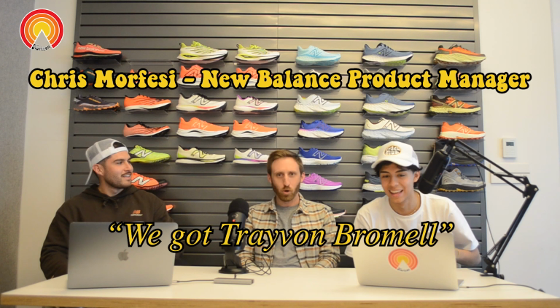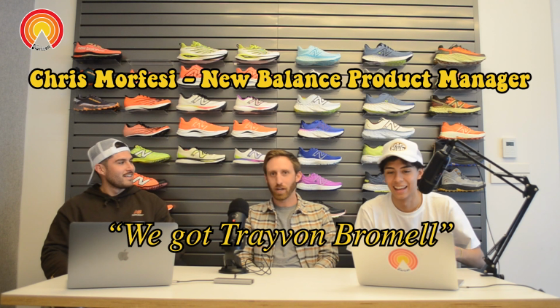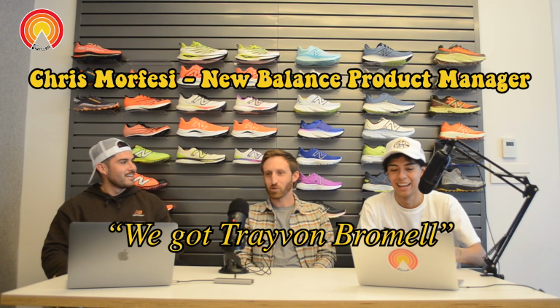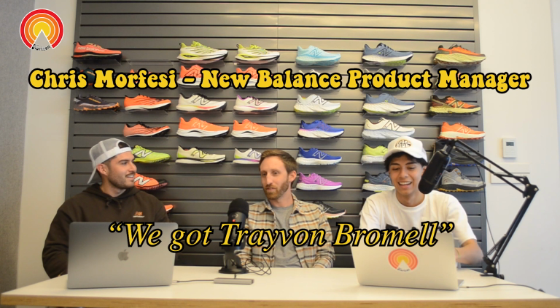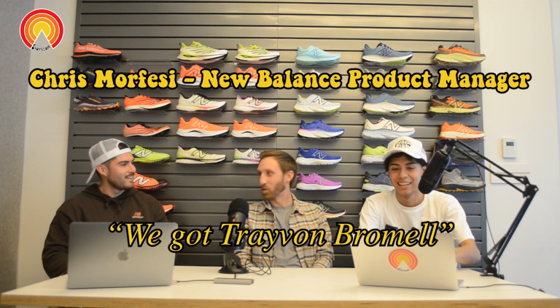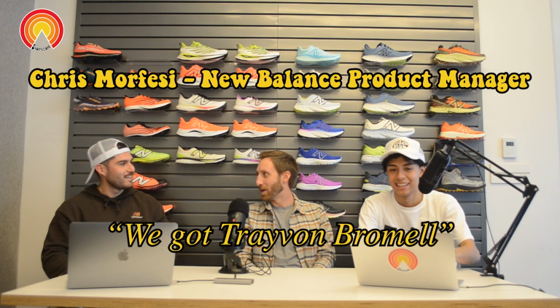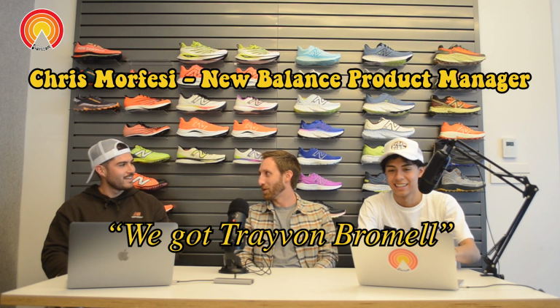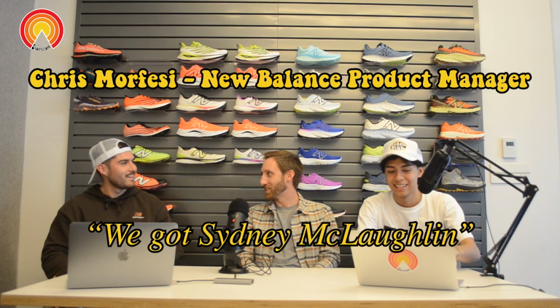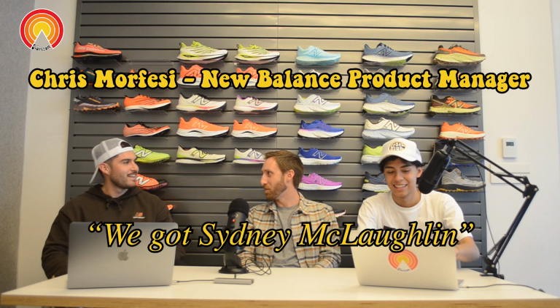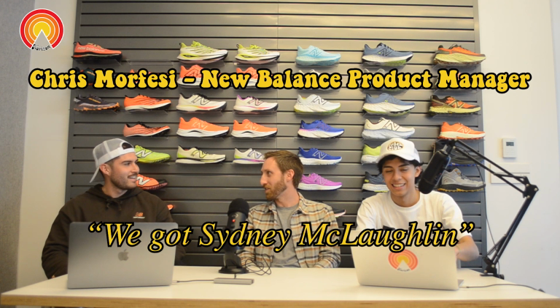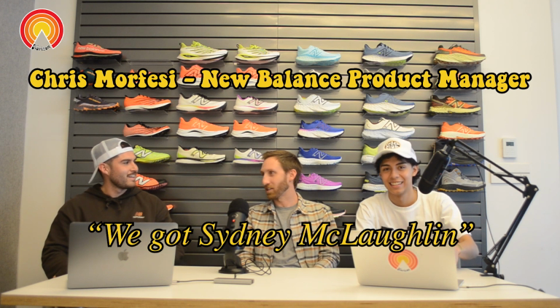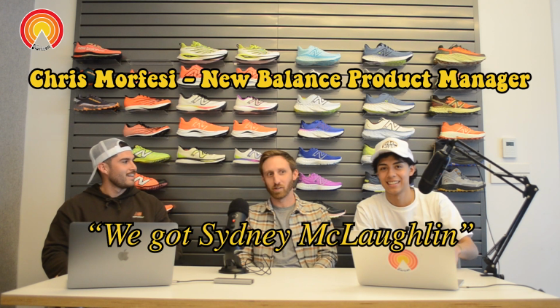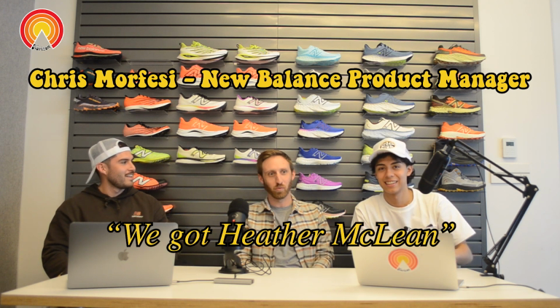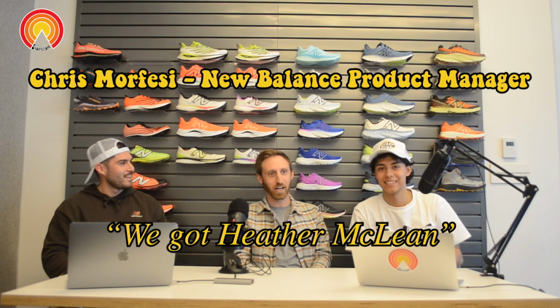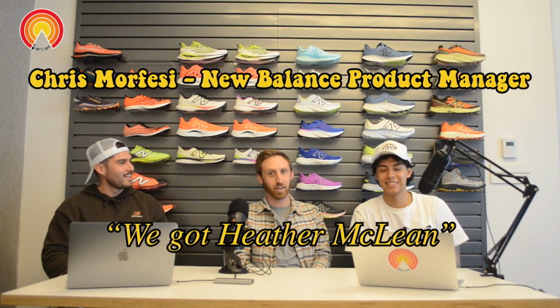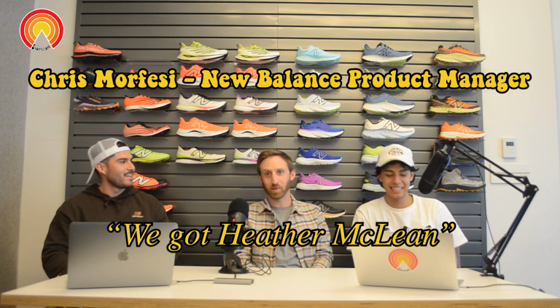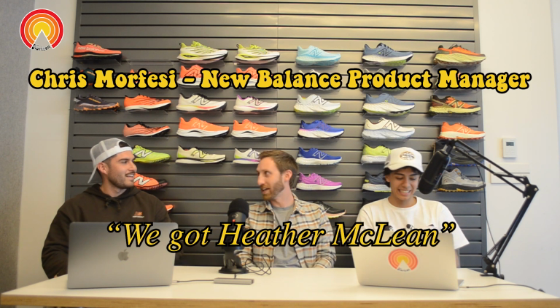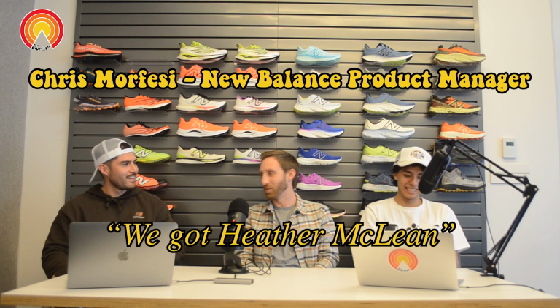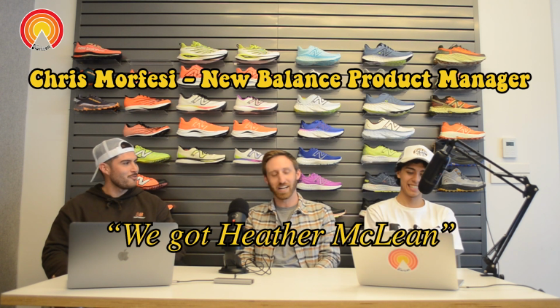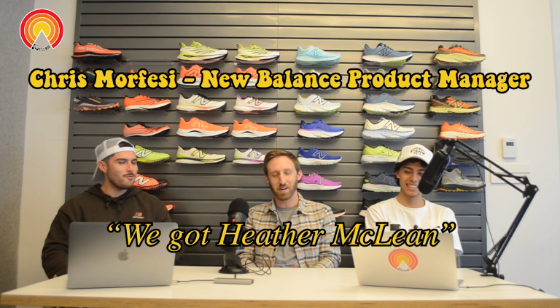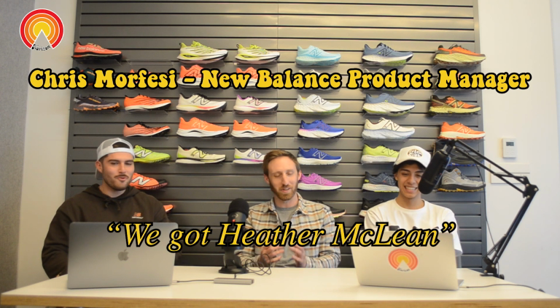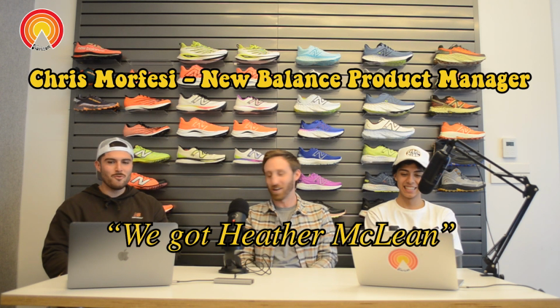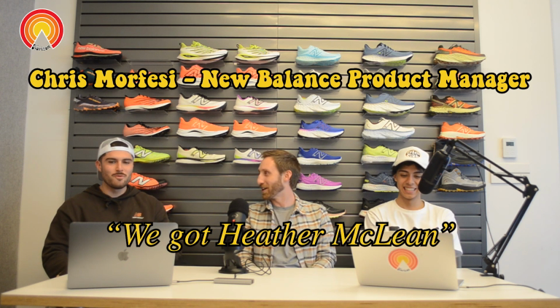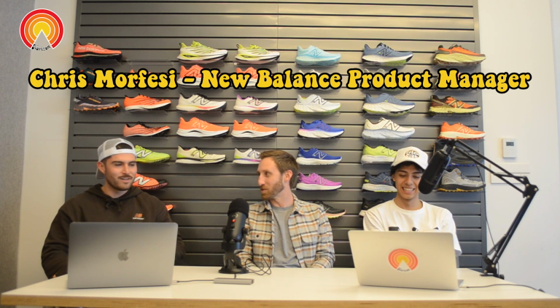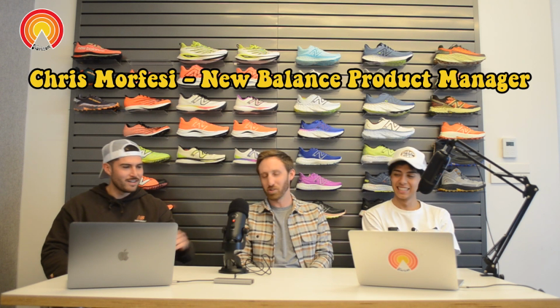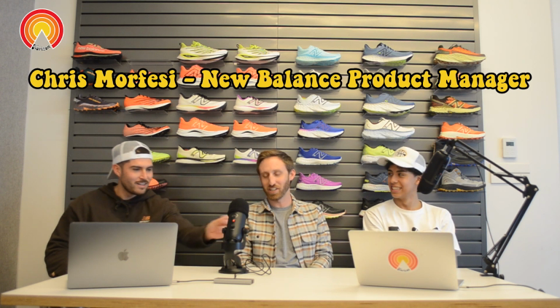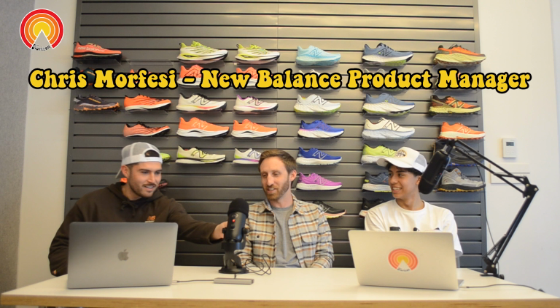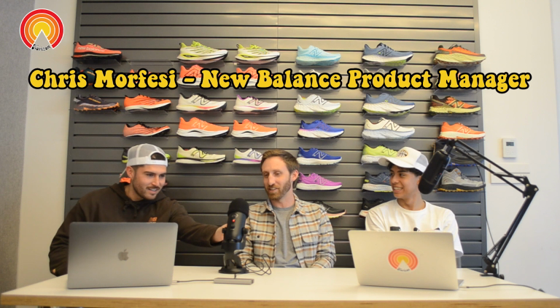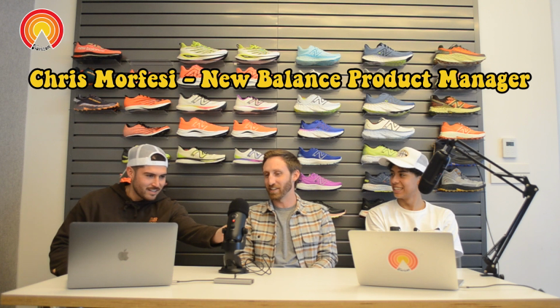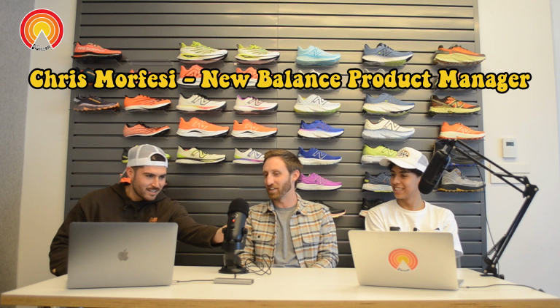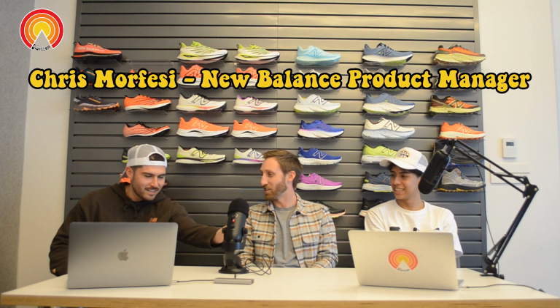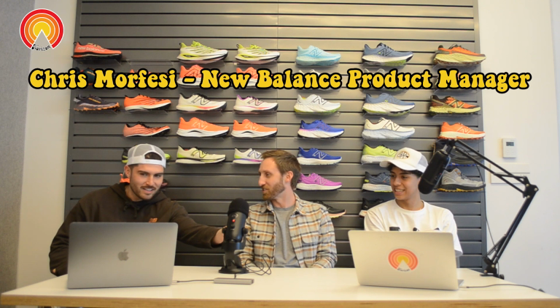We got Trayvon Brummel, we got Sydney McLaughlin, we got Heather McLean — we got some real studs in our arsenal.